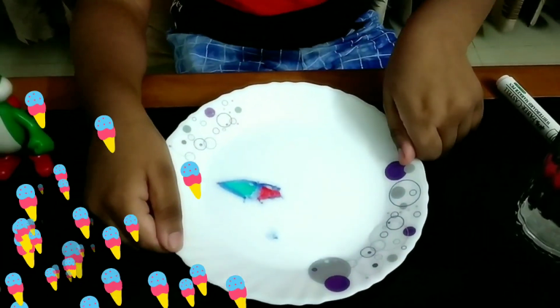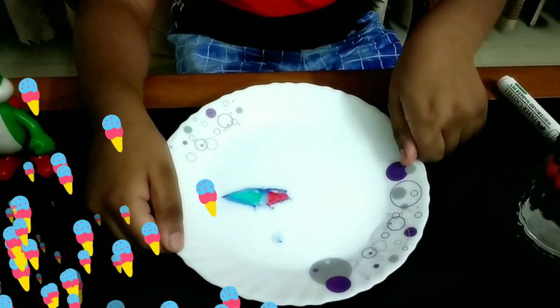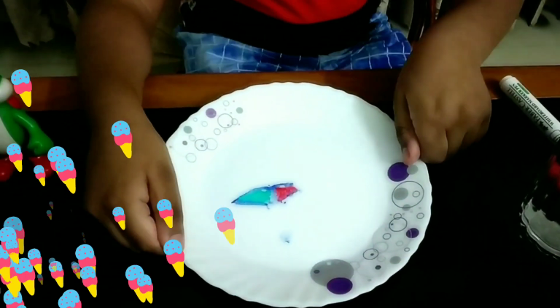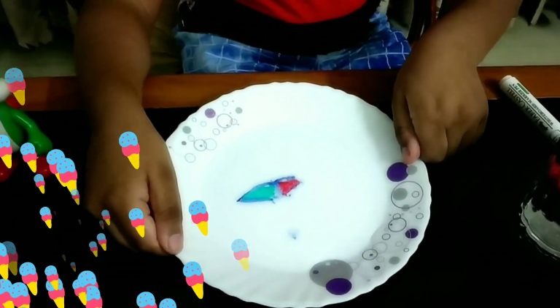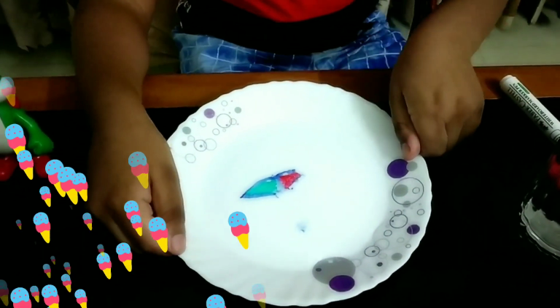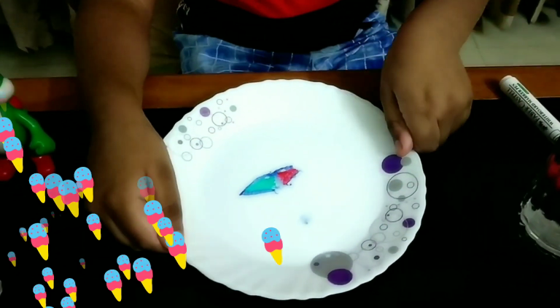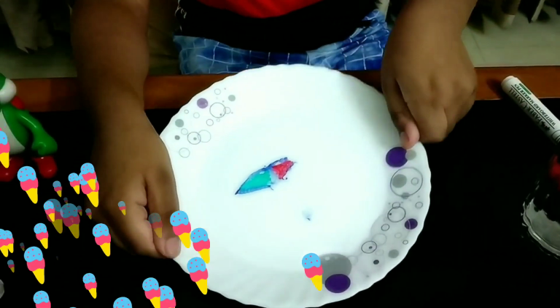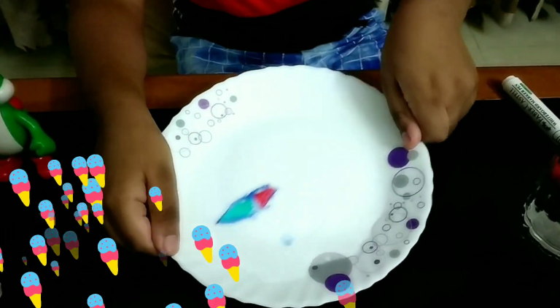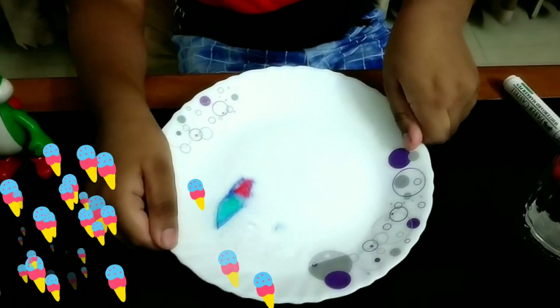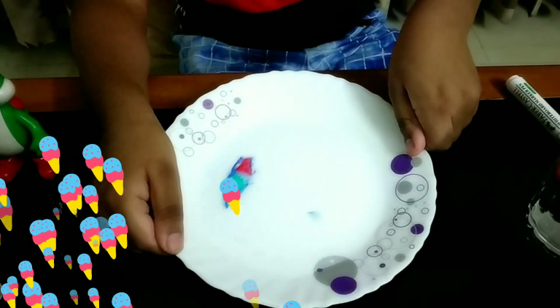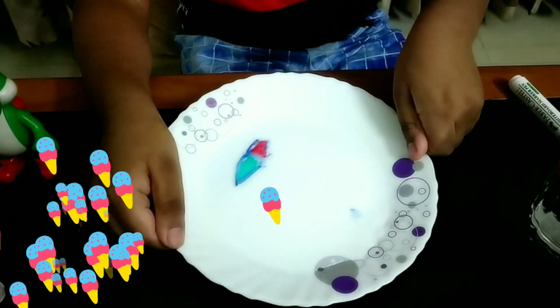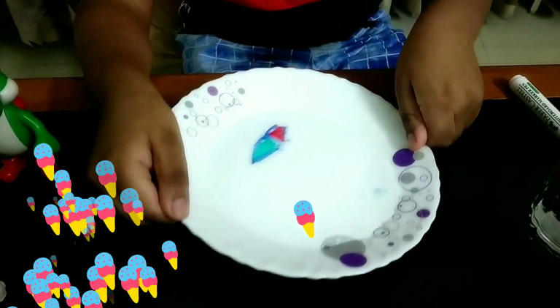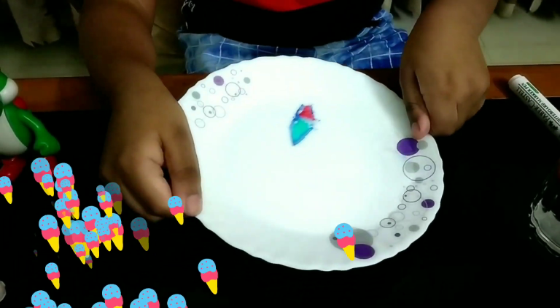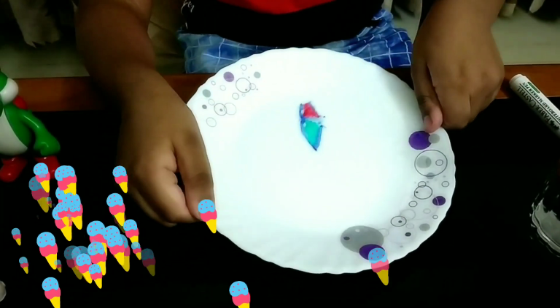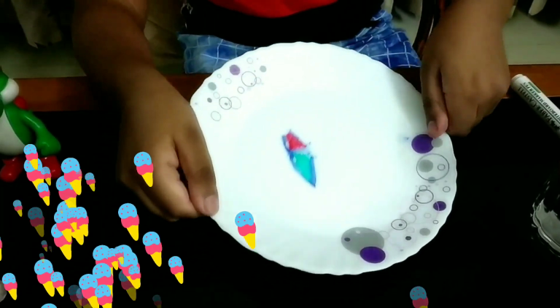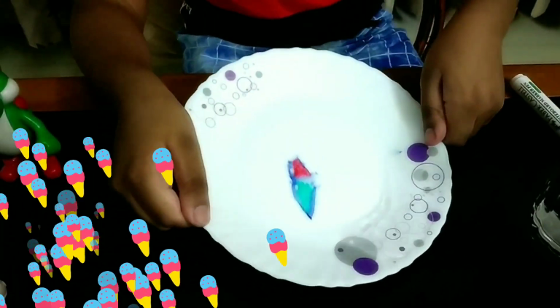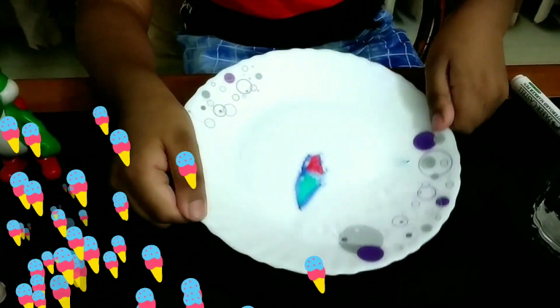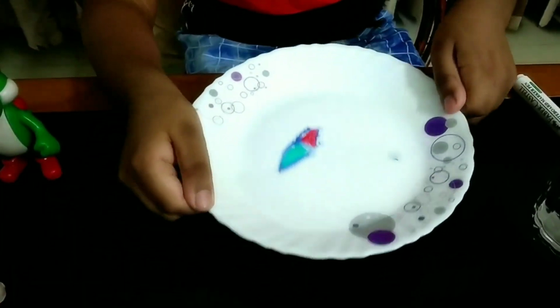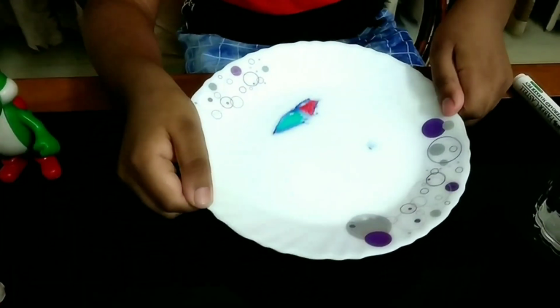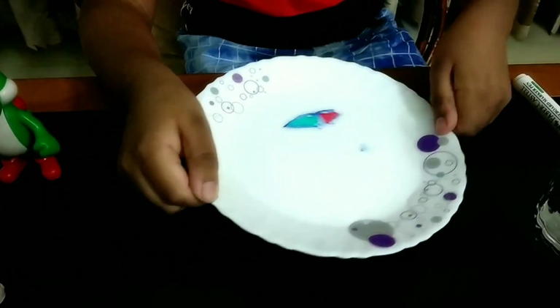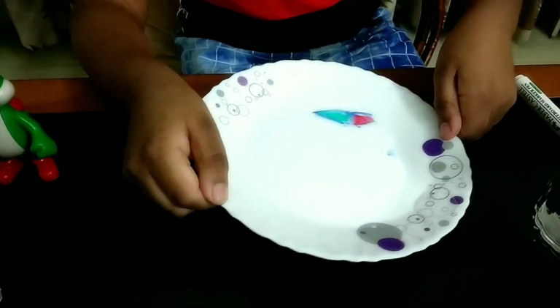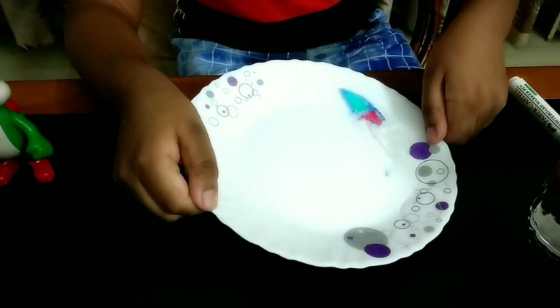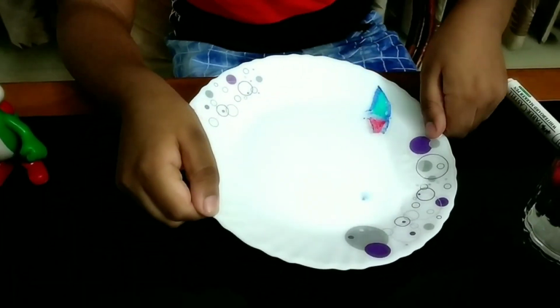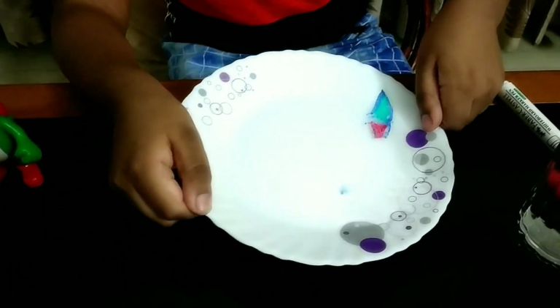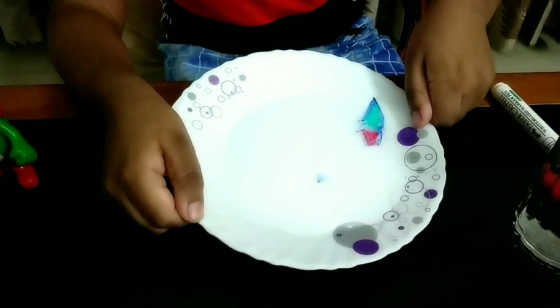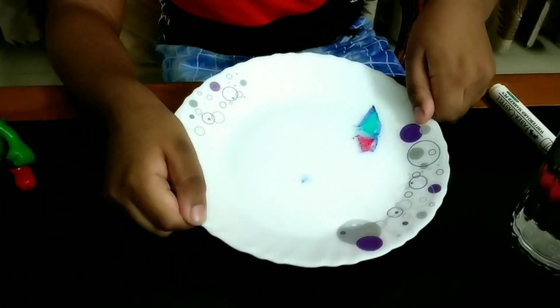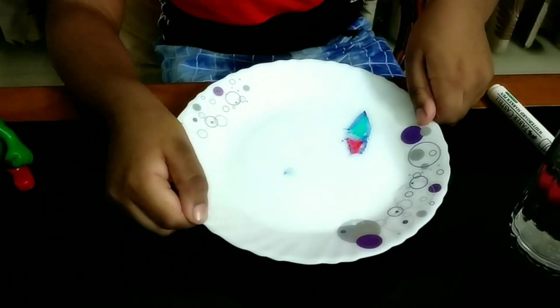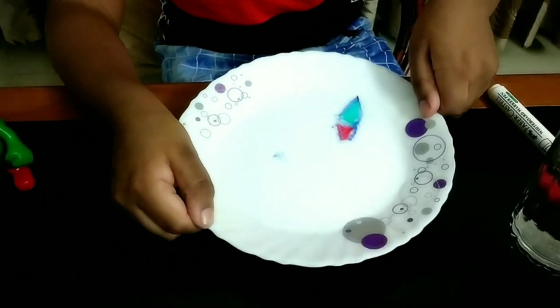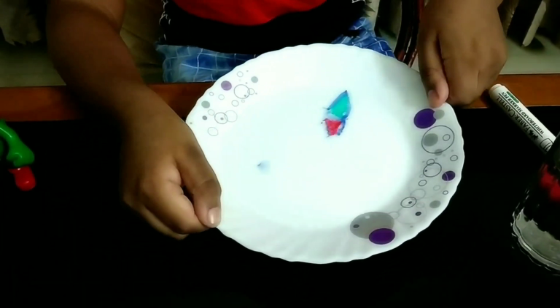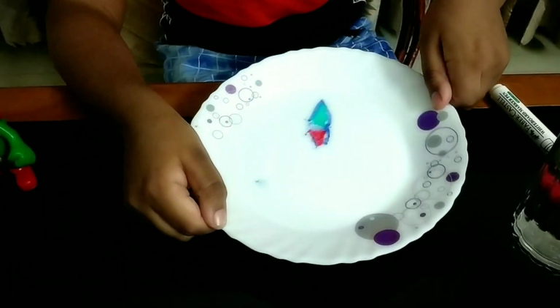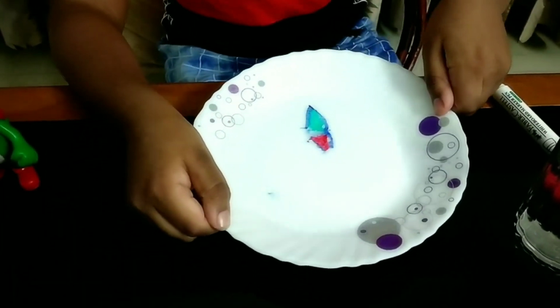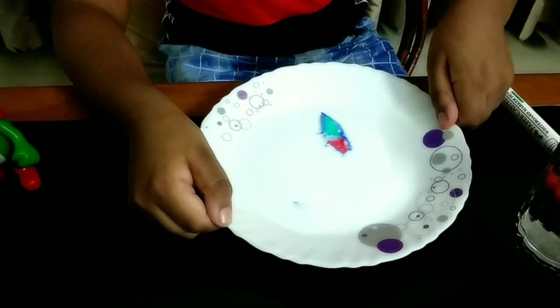Mommy look, my ice cream is floating! Wow, that sounds so cool.